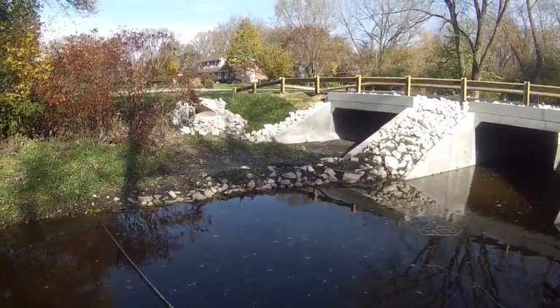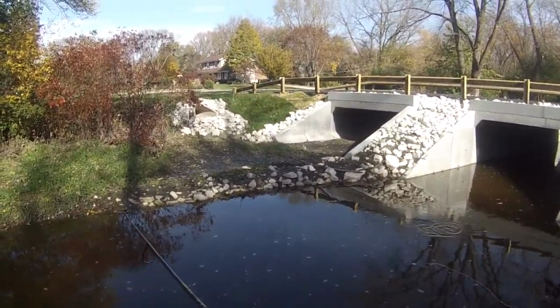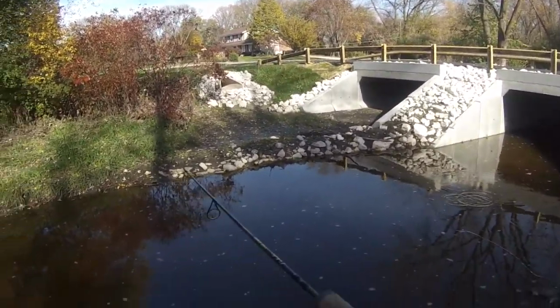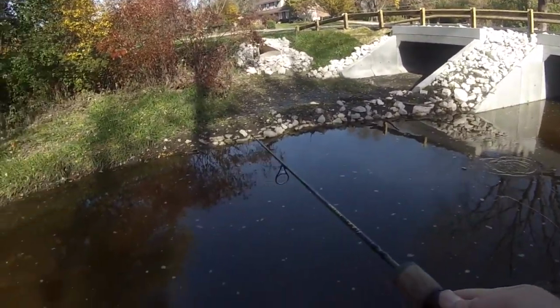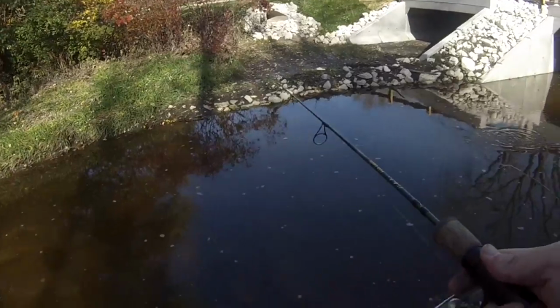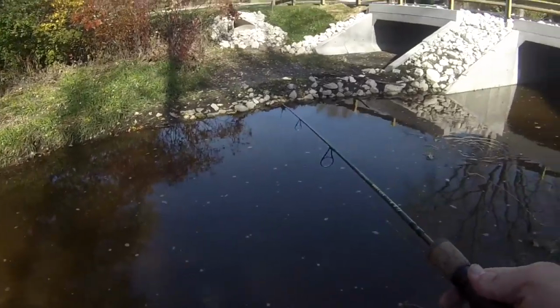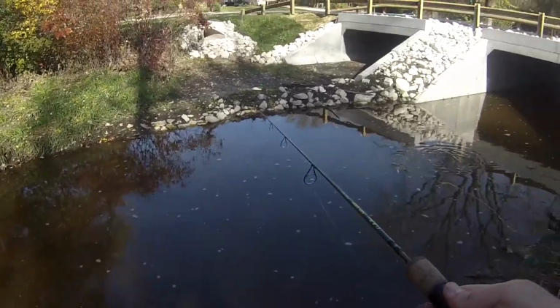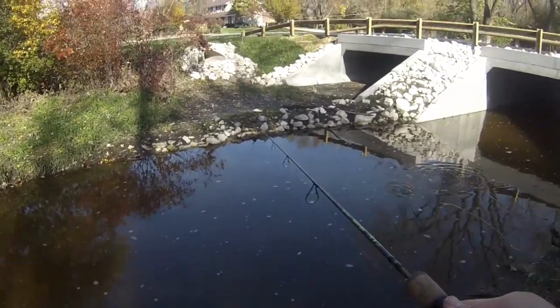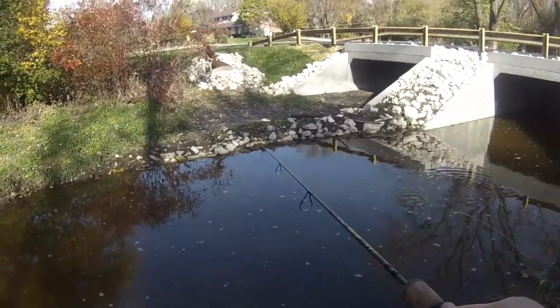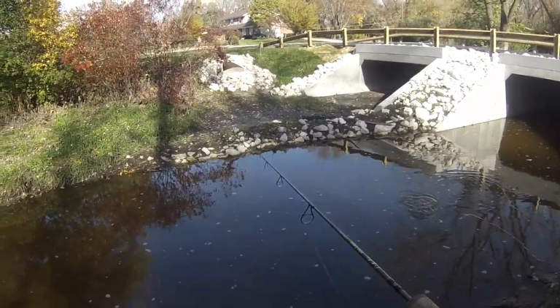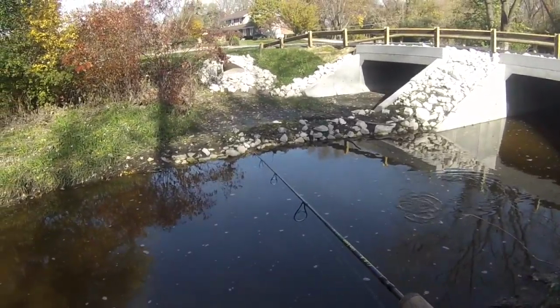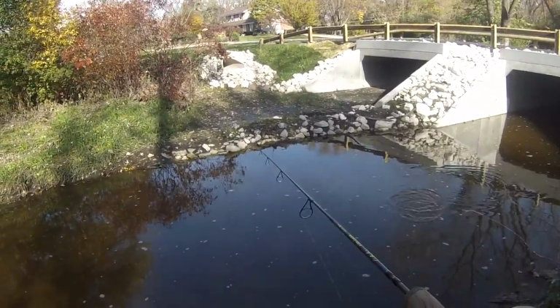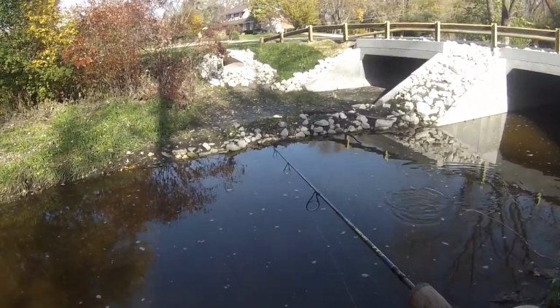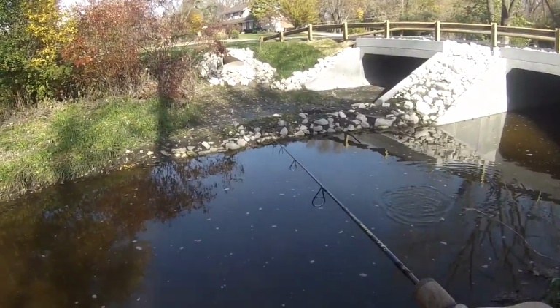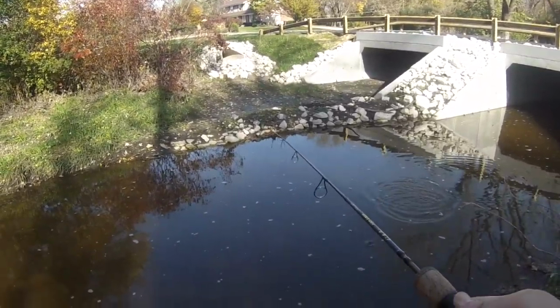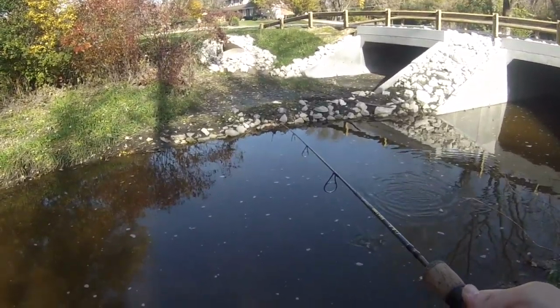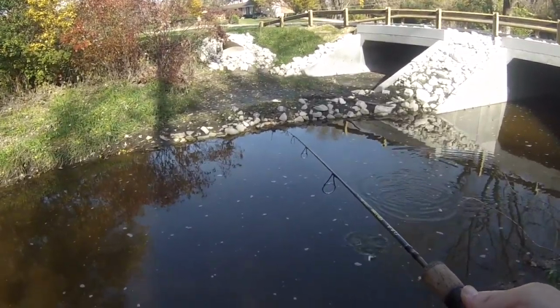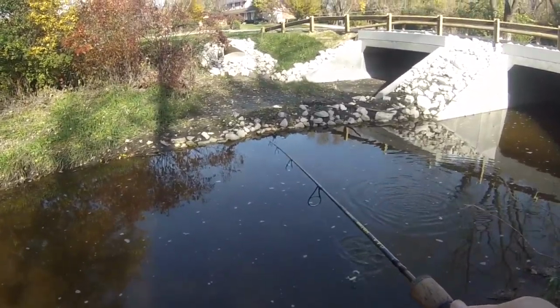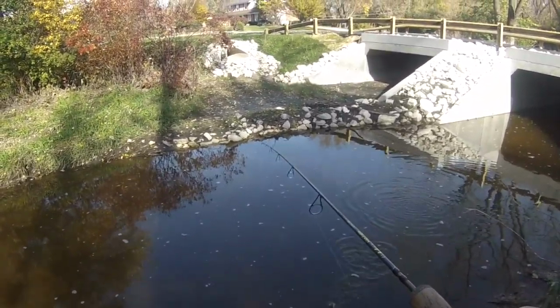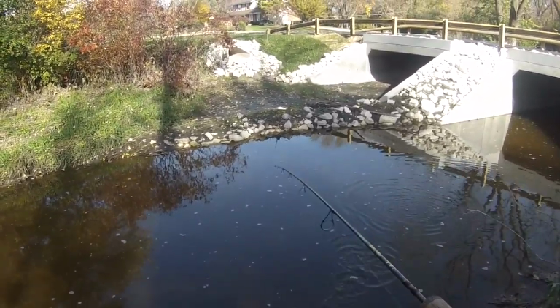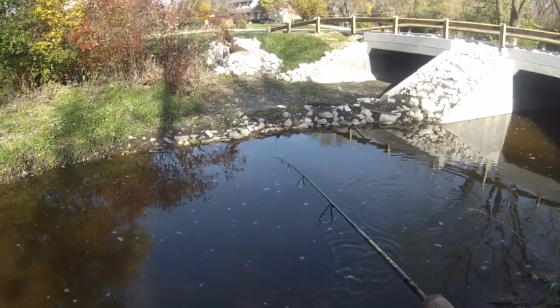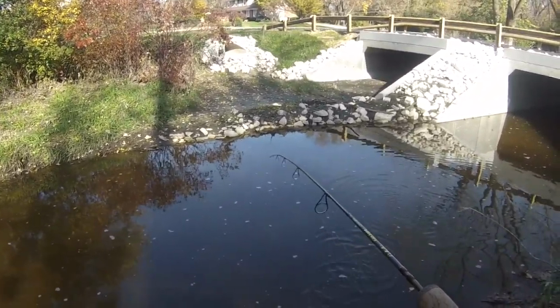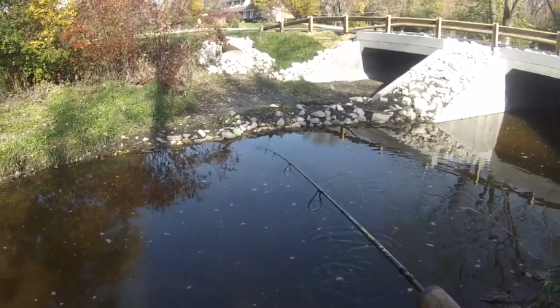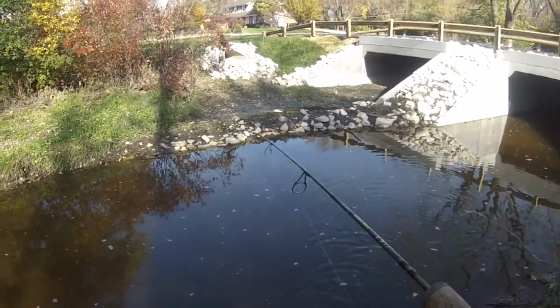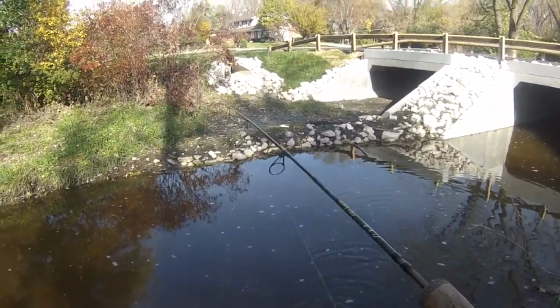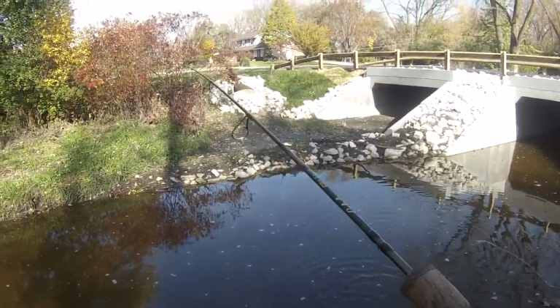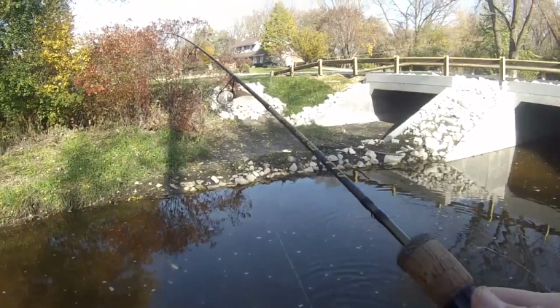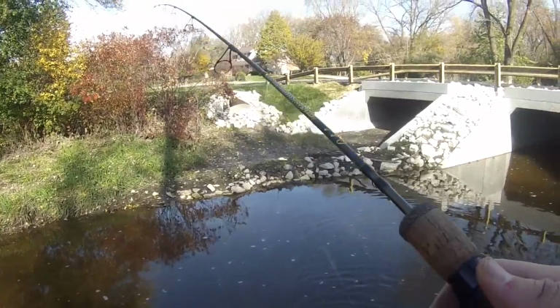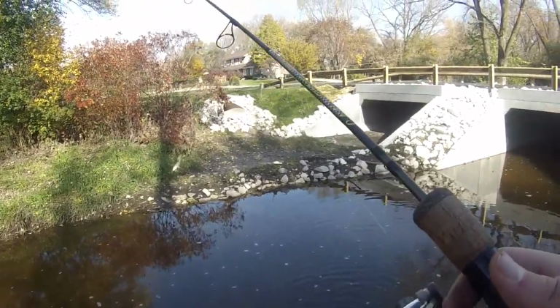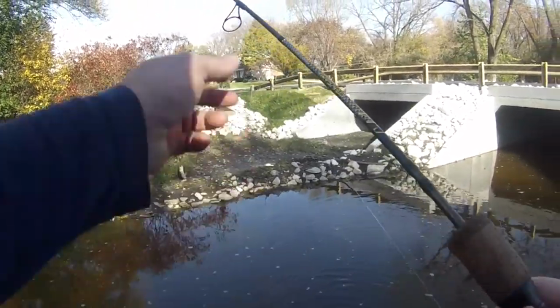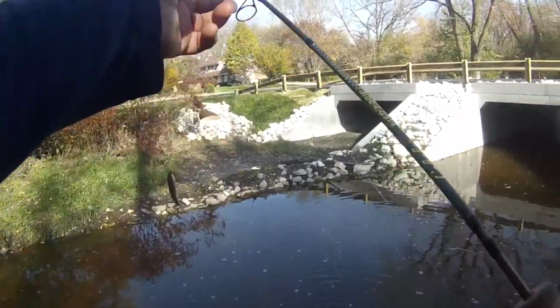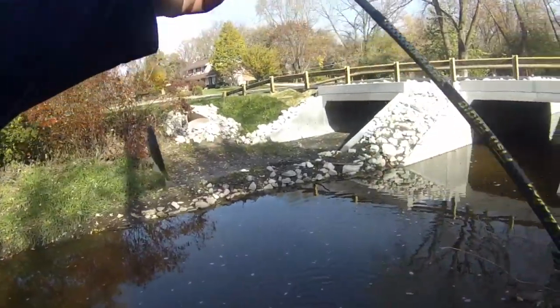Oh, got one. Got another little guy. Hey, look at you!